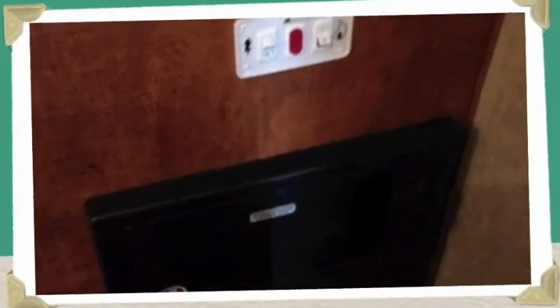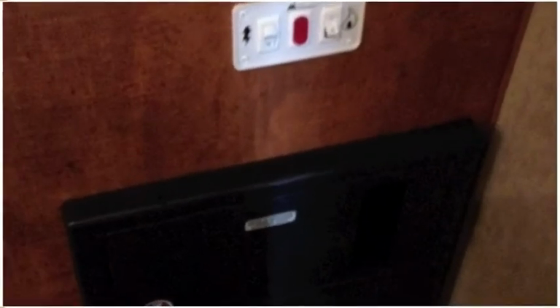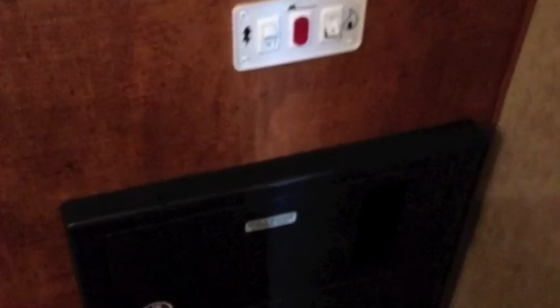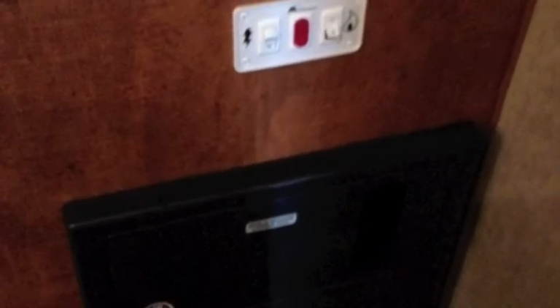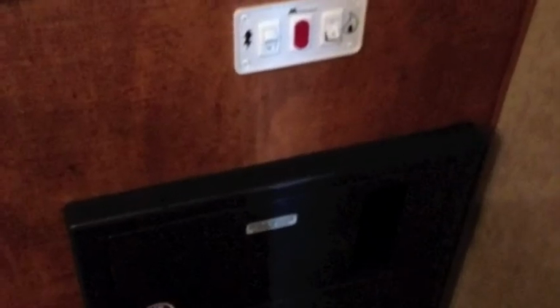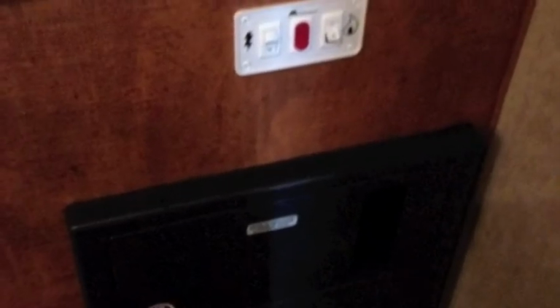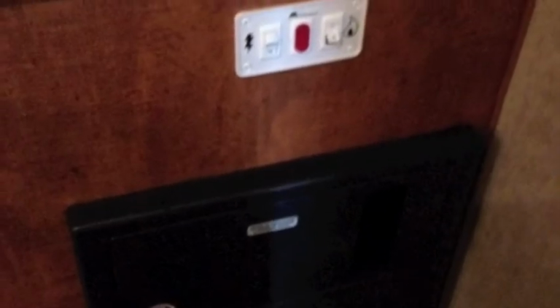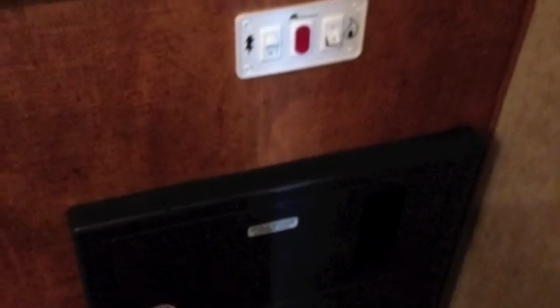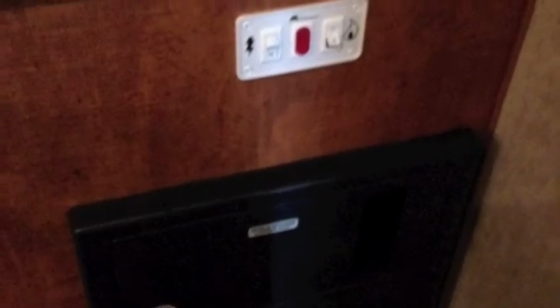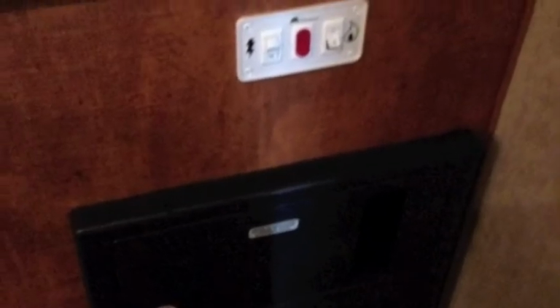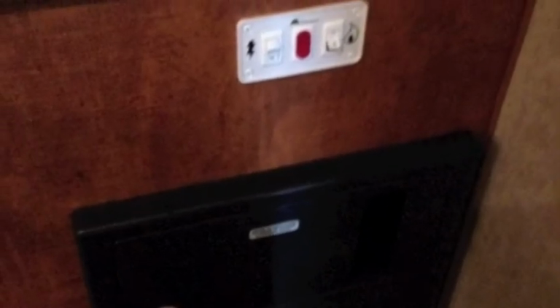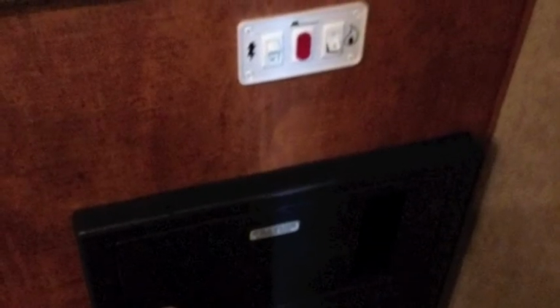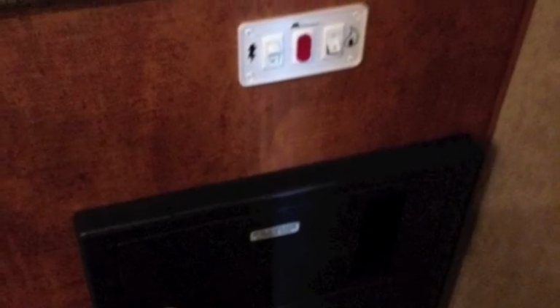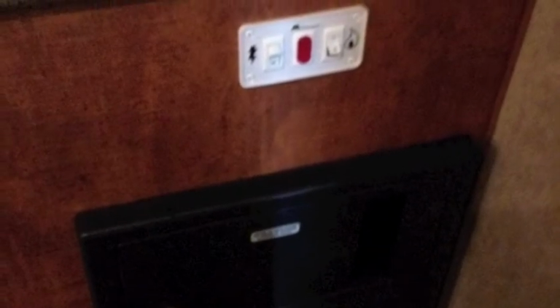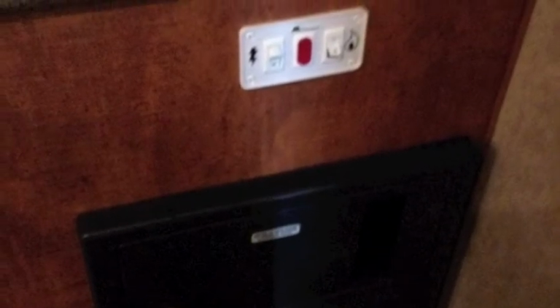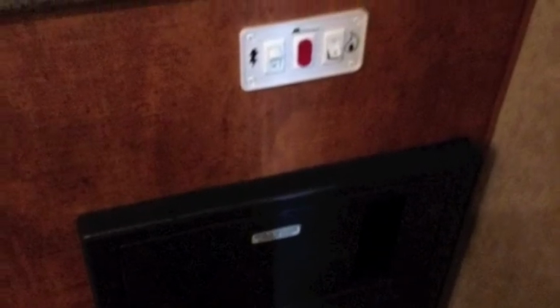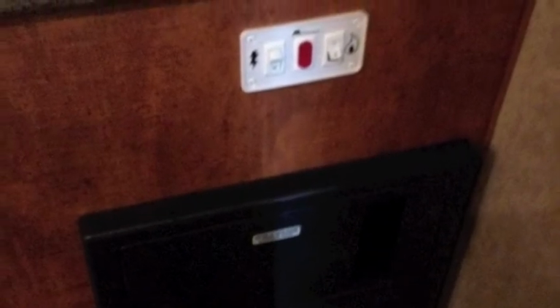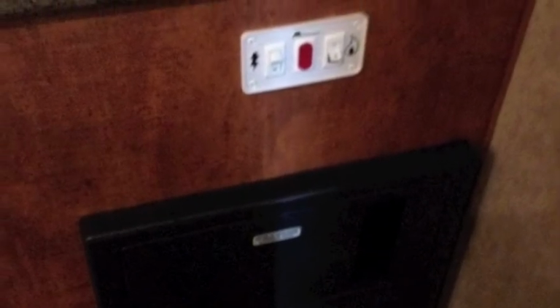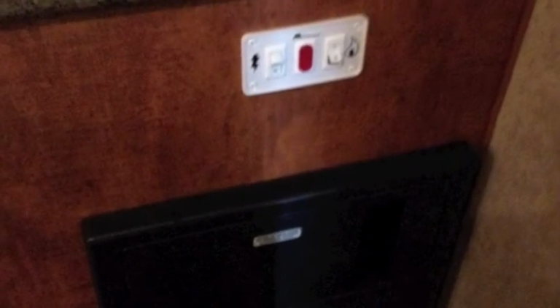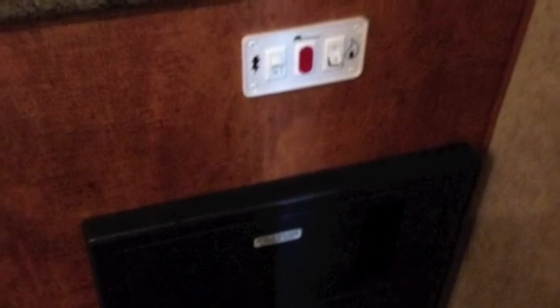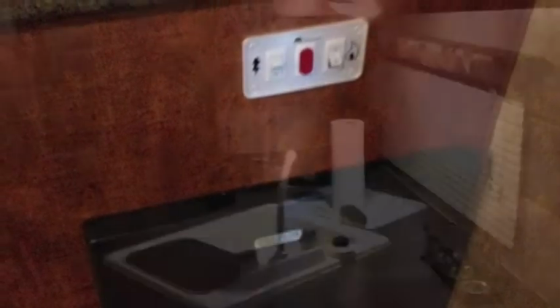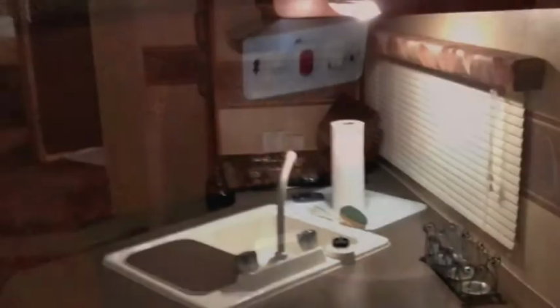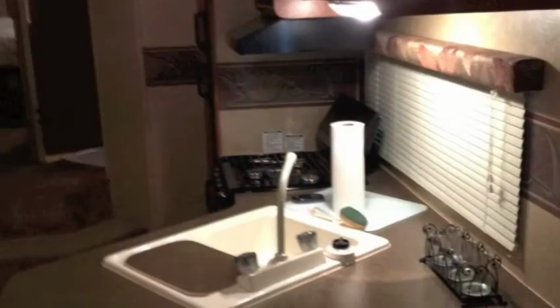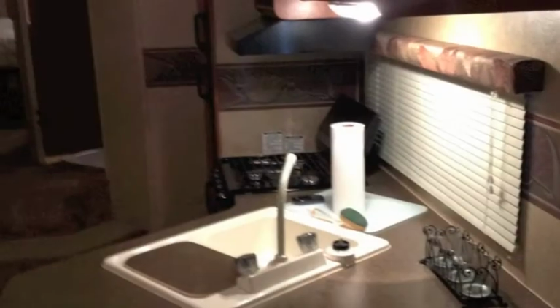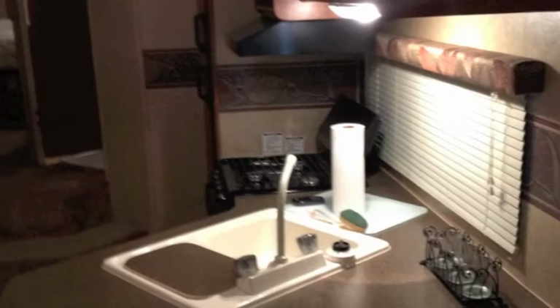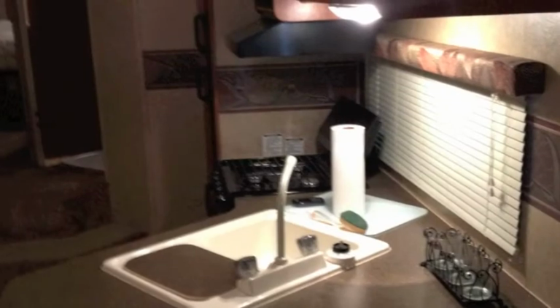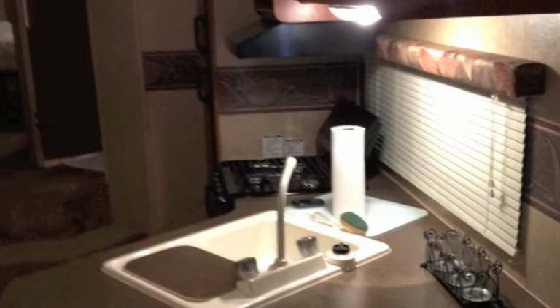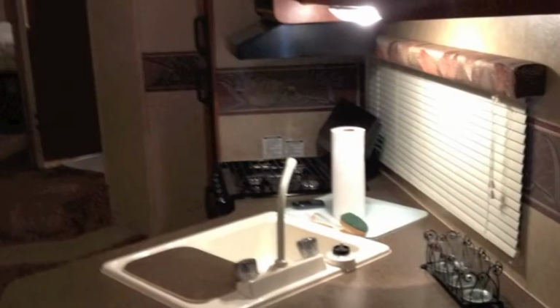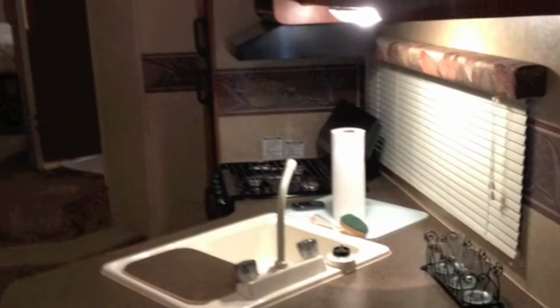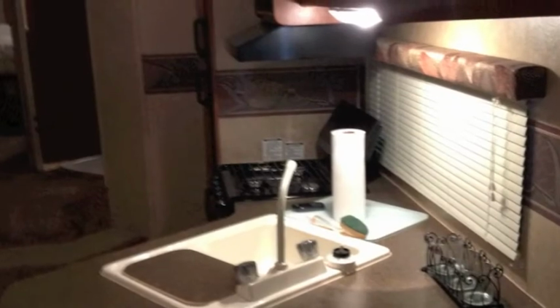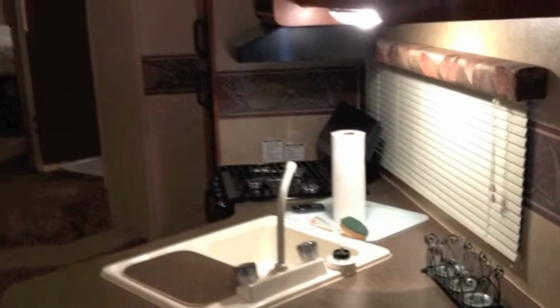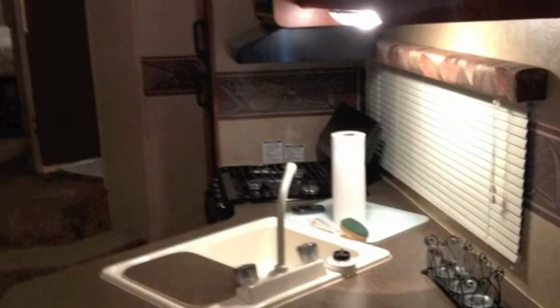It's got a shower enclosure with glass, a skylight in the bathroom, and of course it does have the spare tire and carrier.